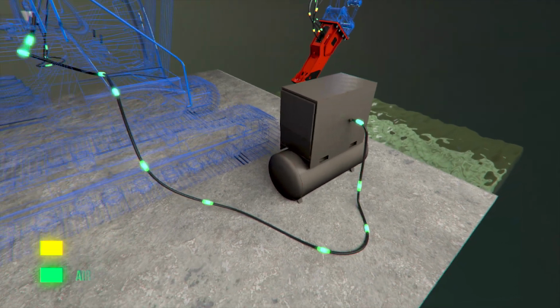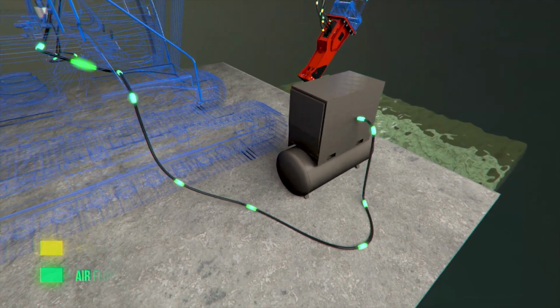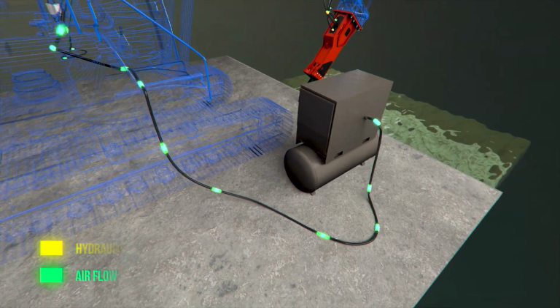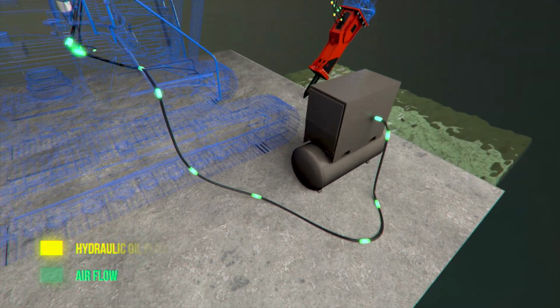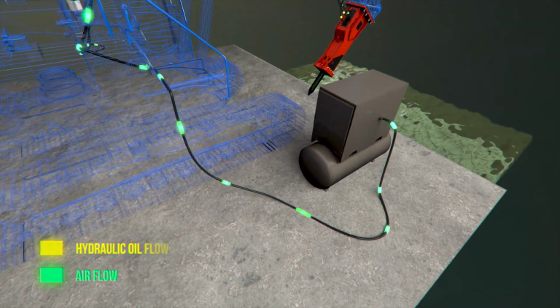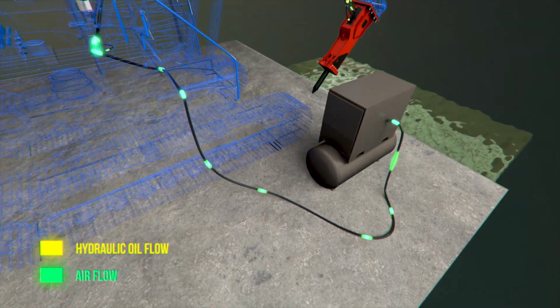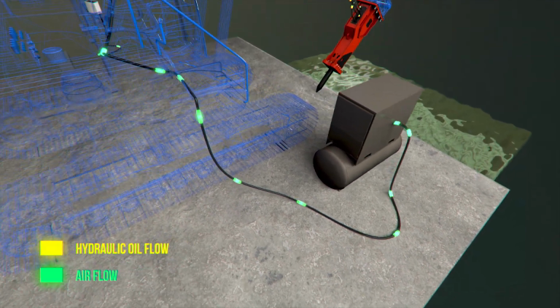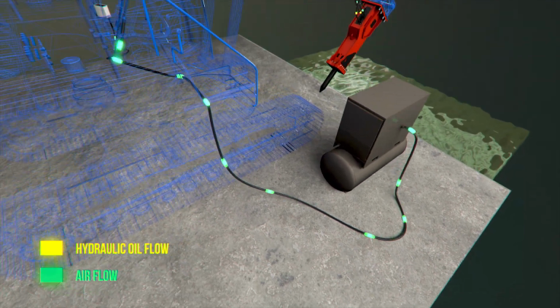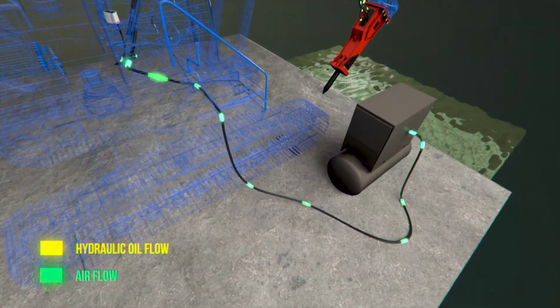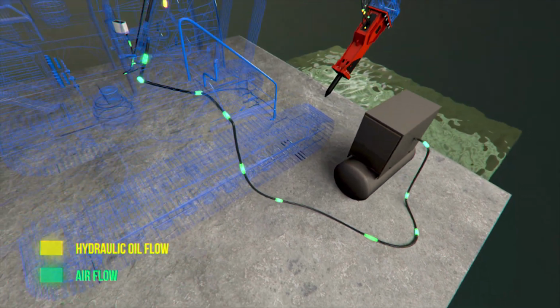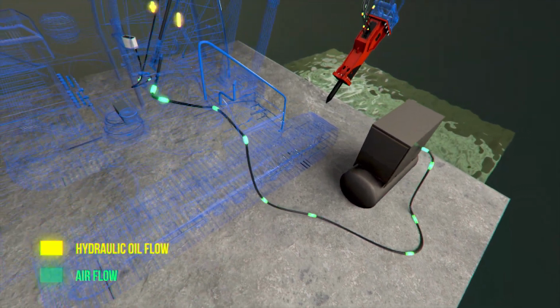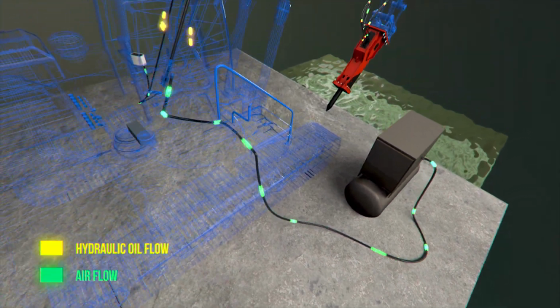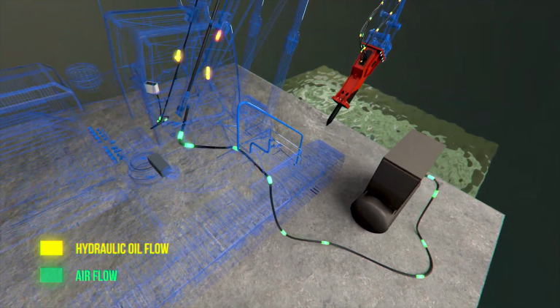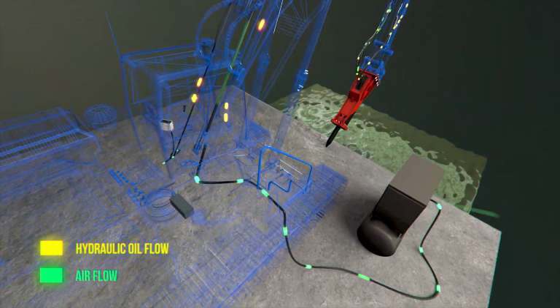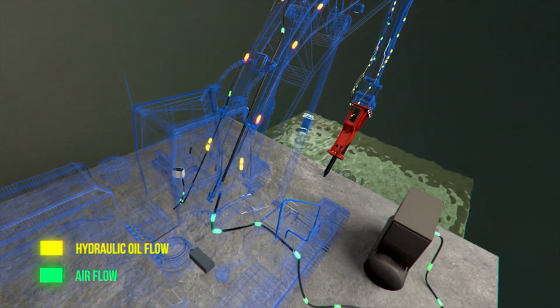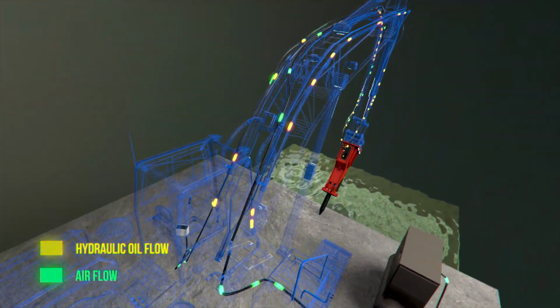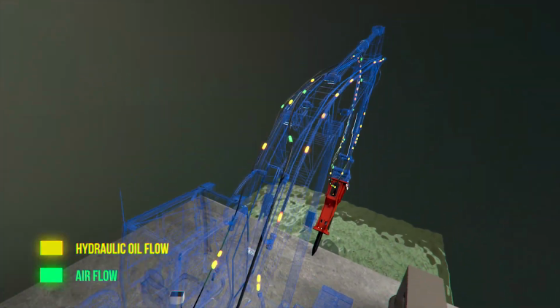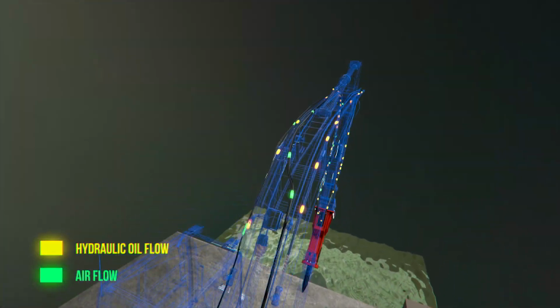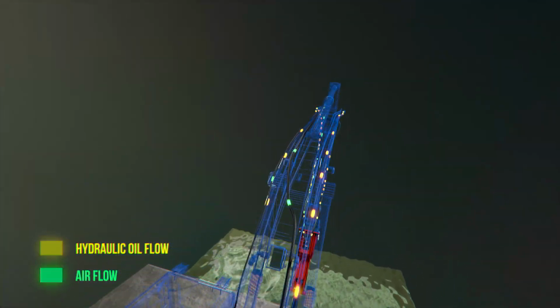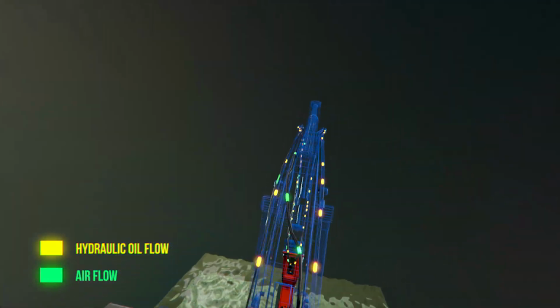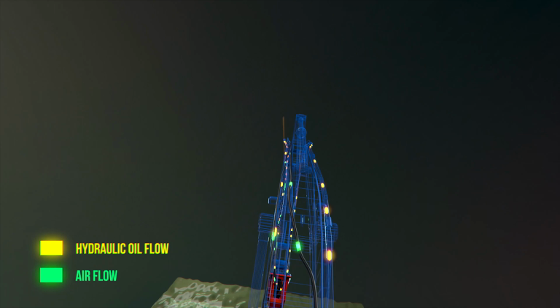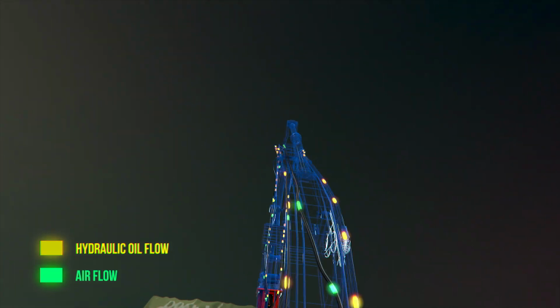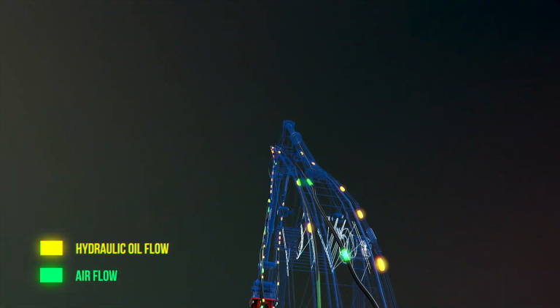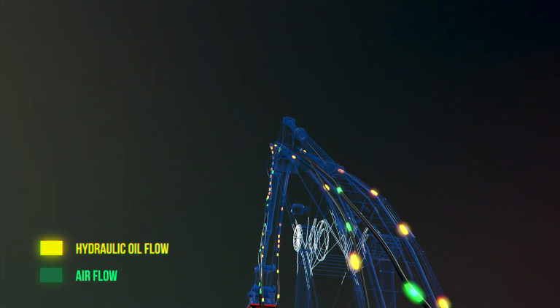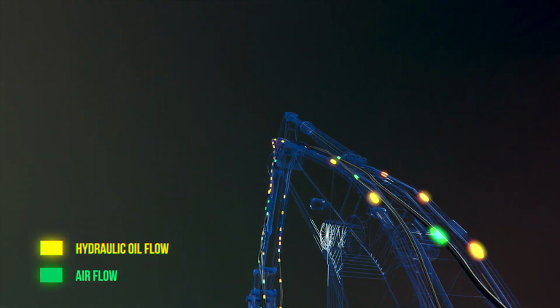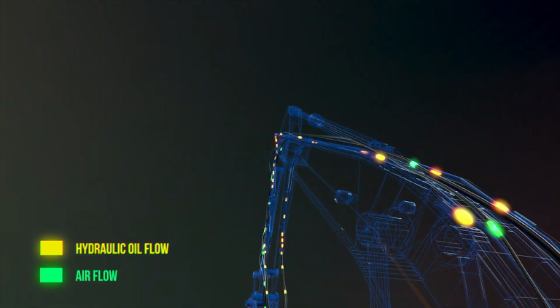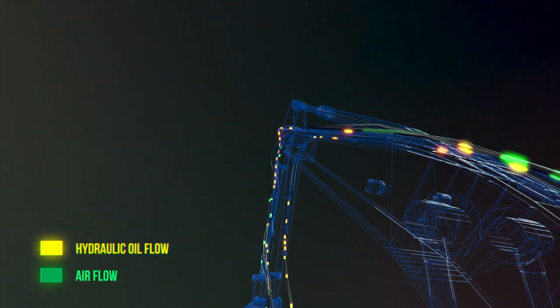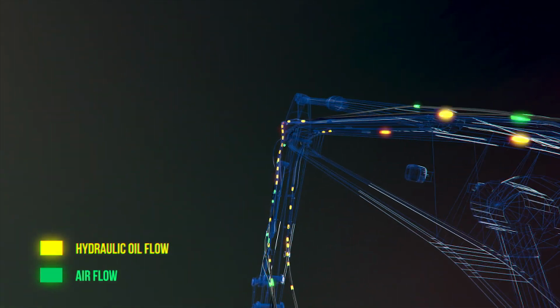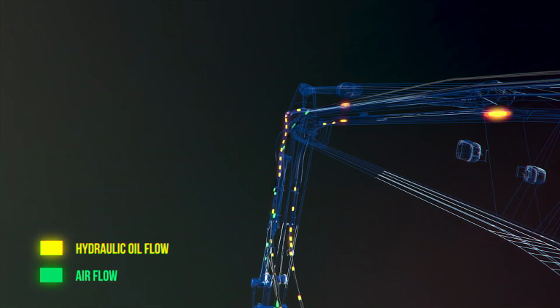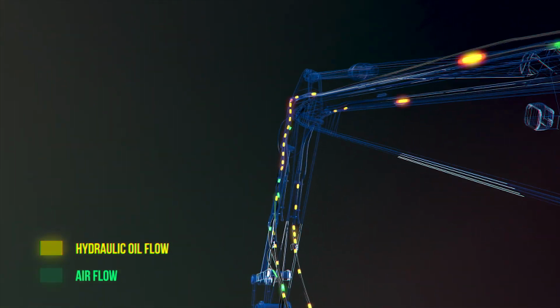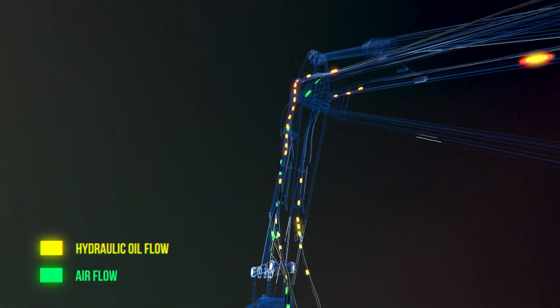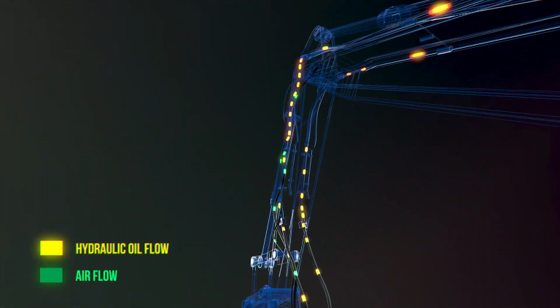It's important to remember: the deeper you work underwater, the more pressure the compressor must pump.